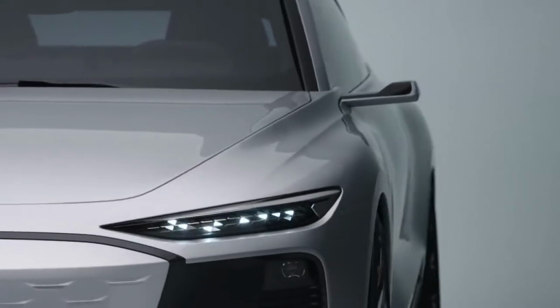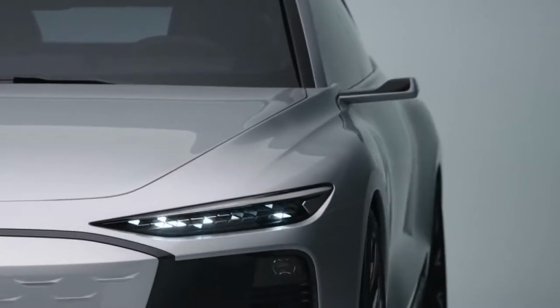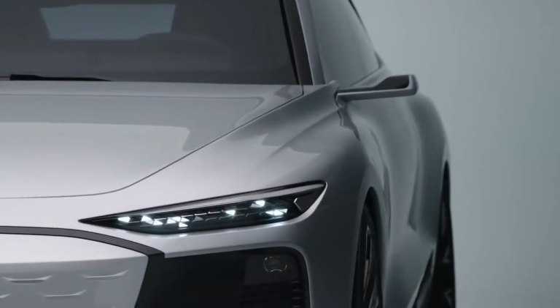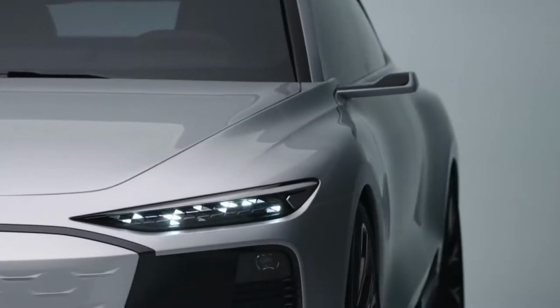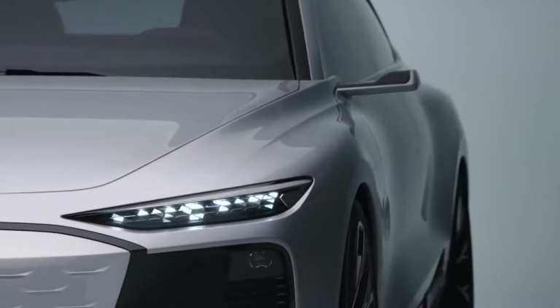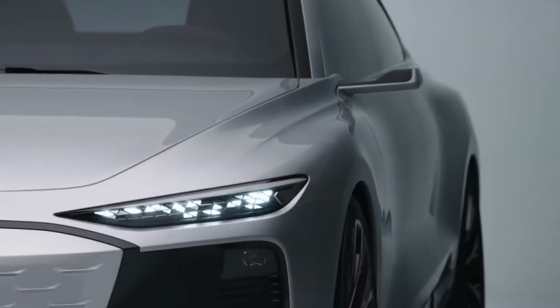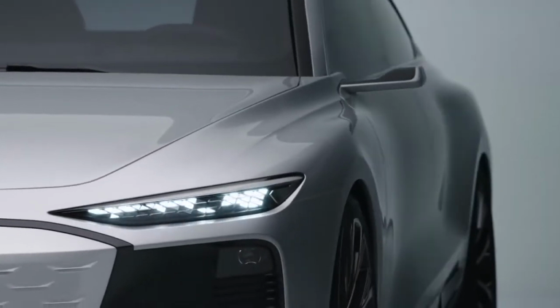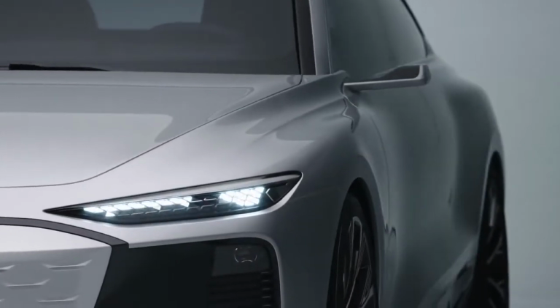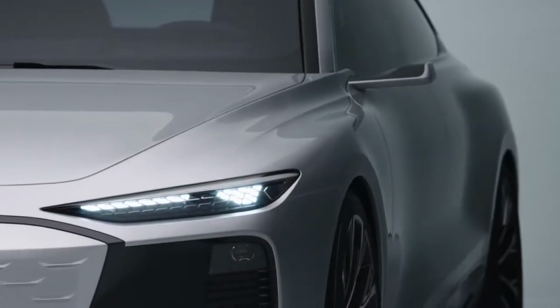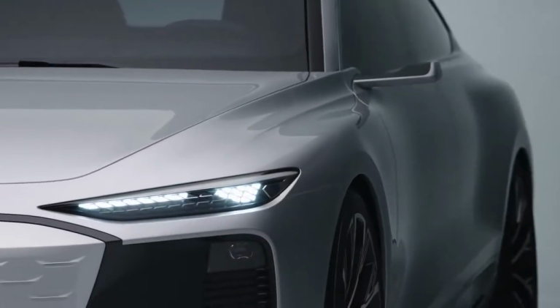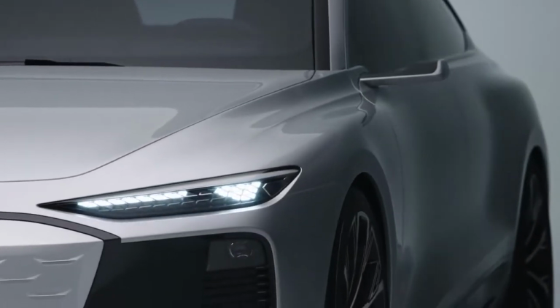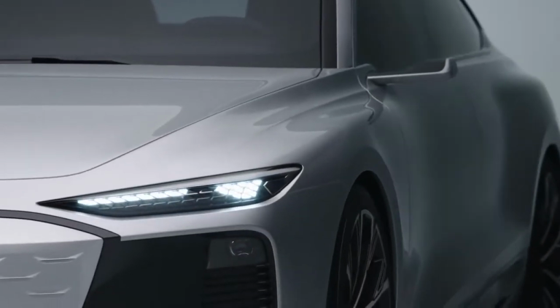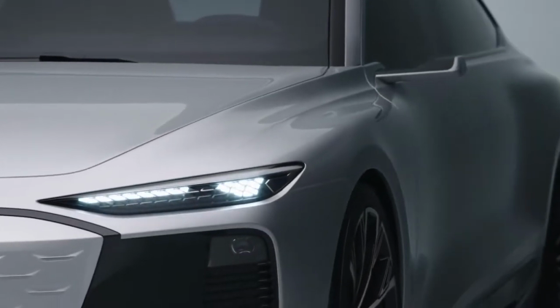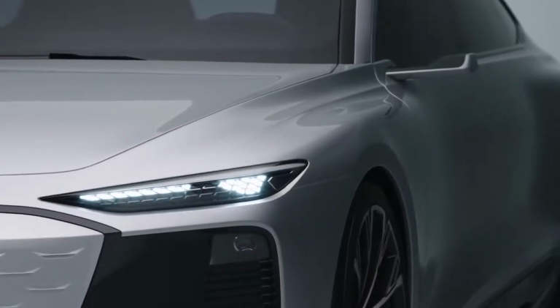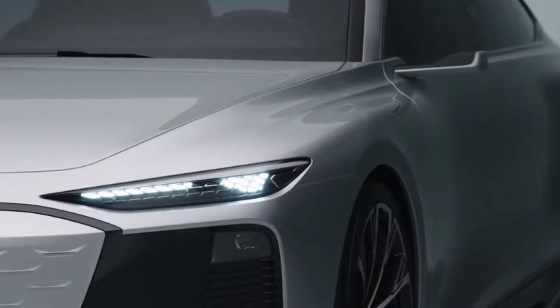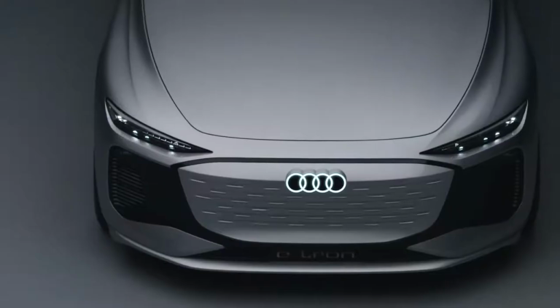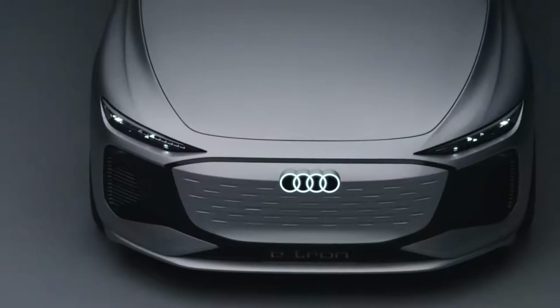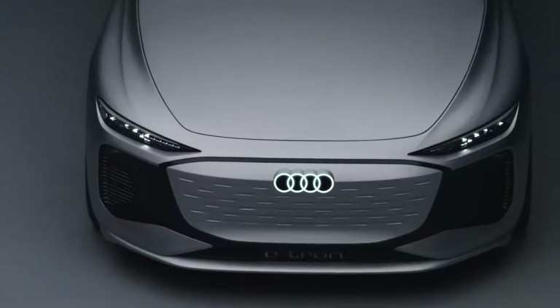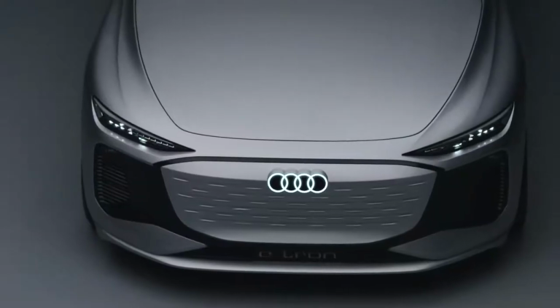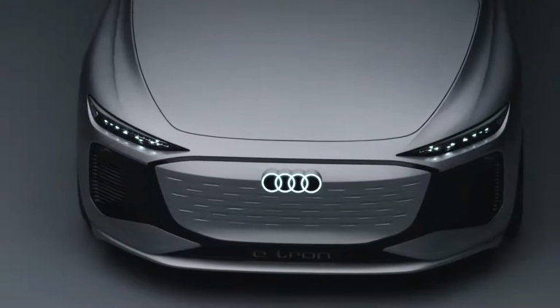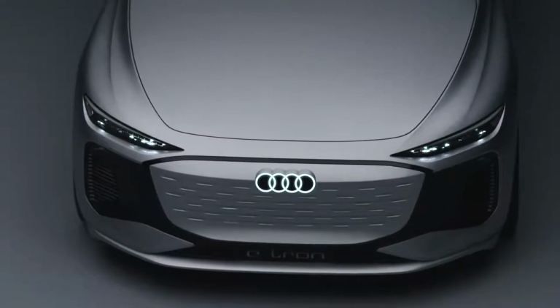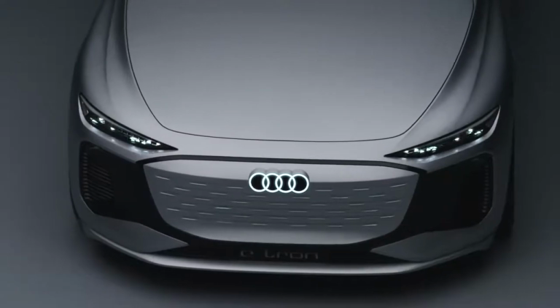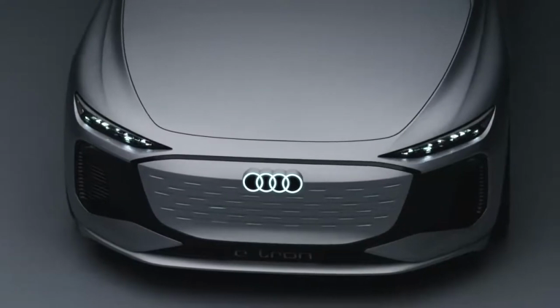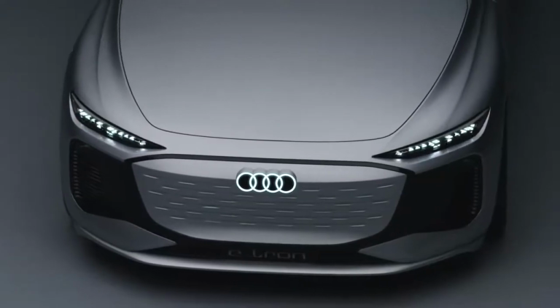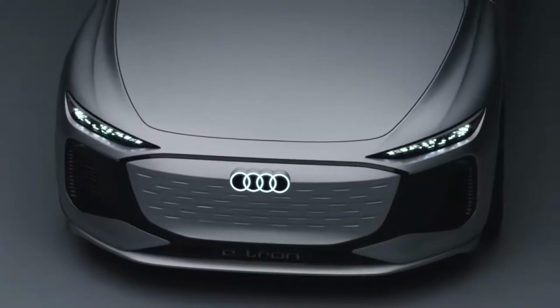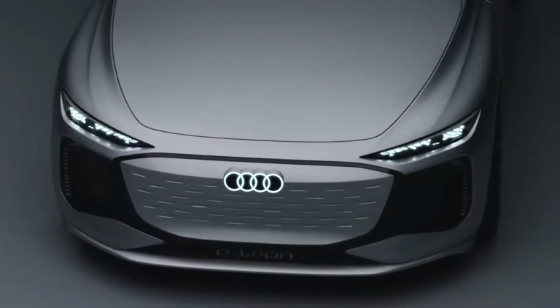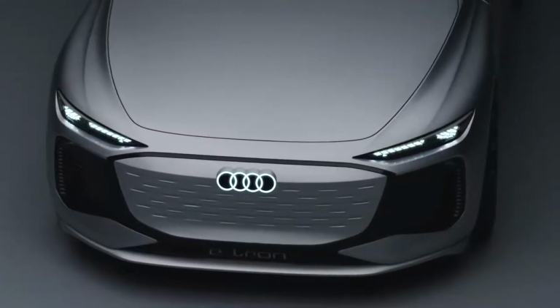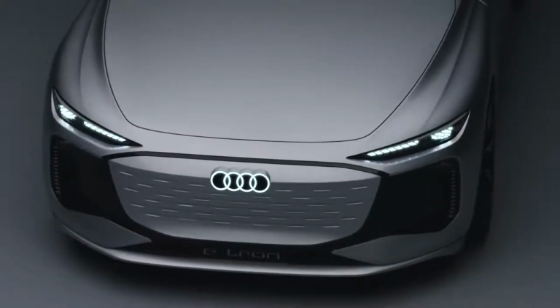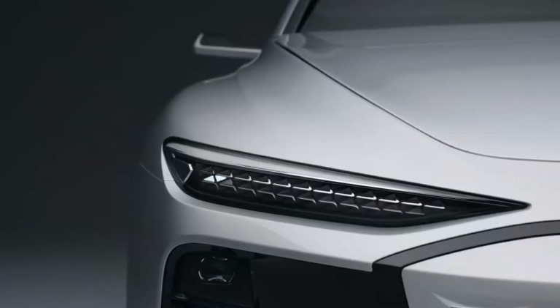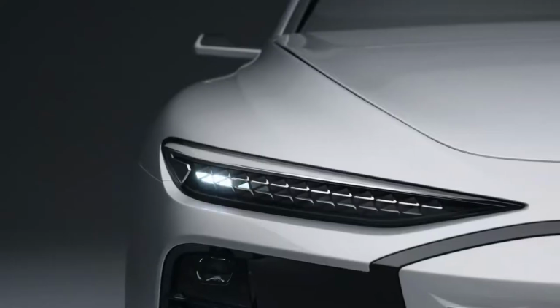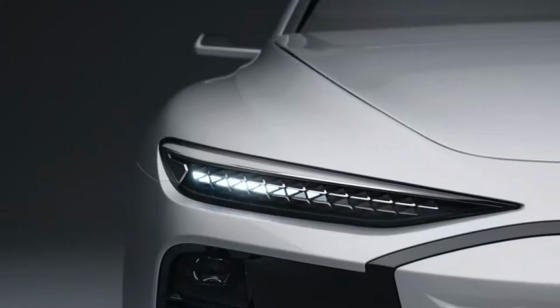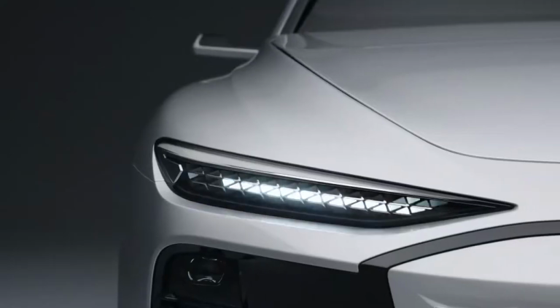This headlight has three rows of LEDs where the customer can configure their own daytime running light signature.